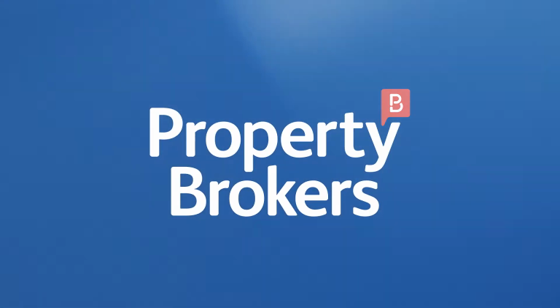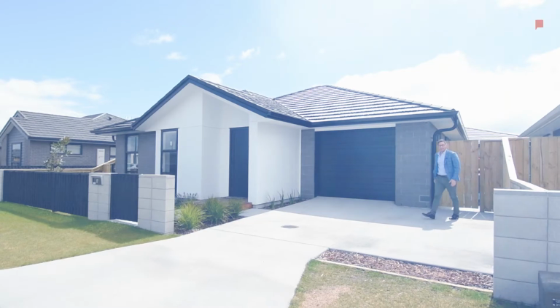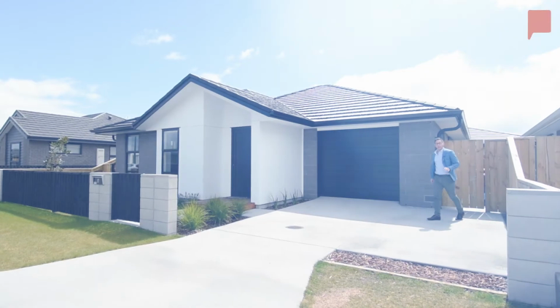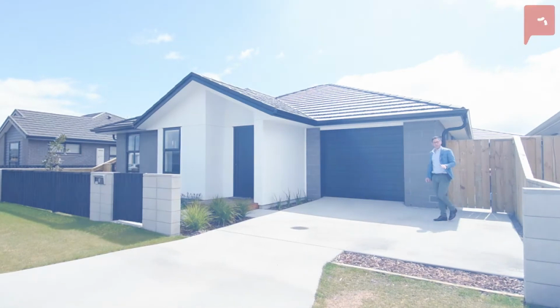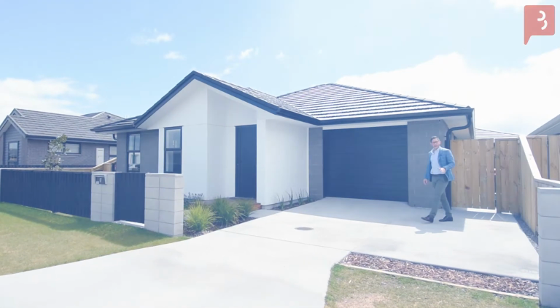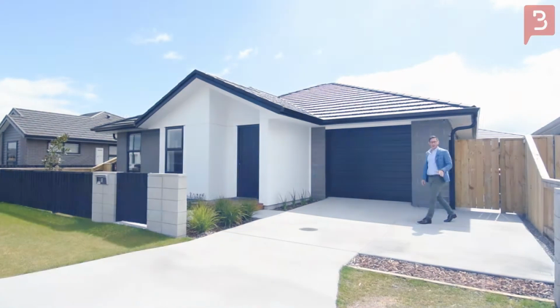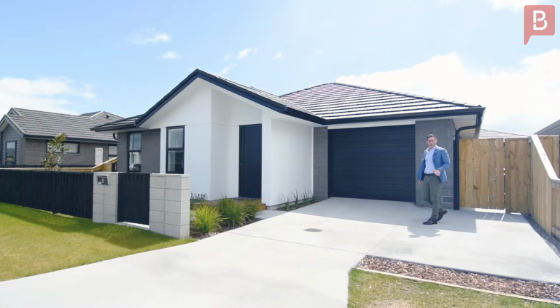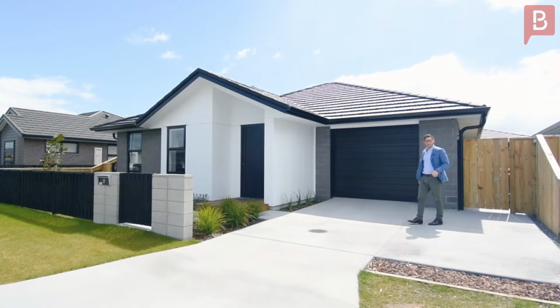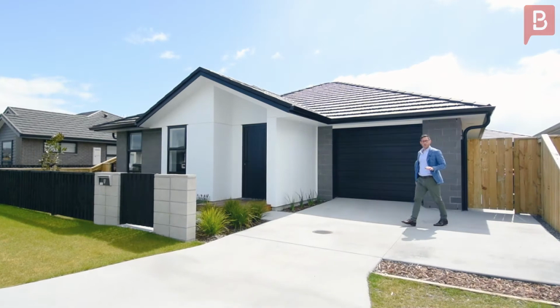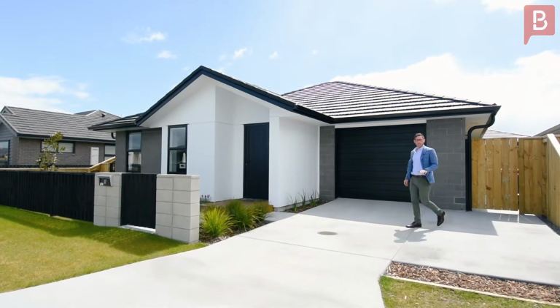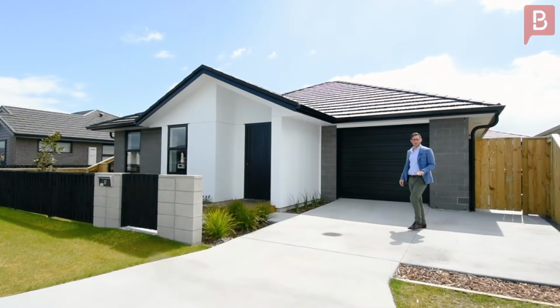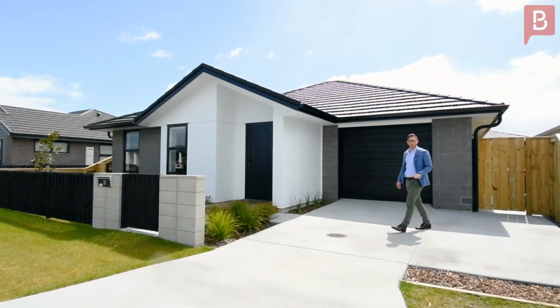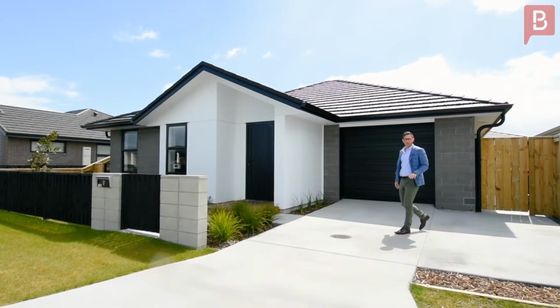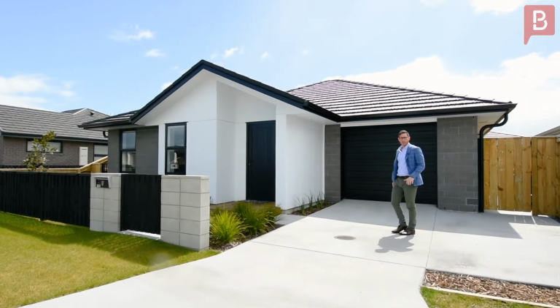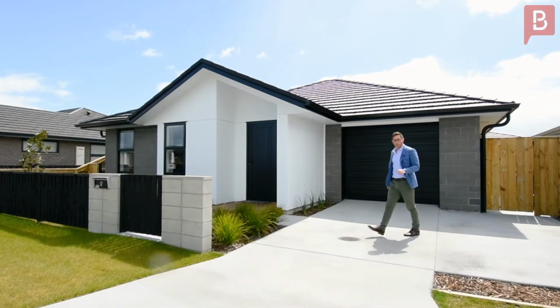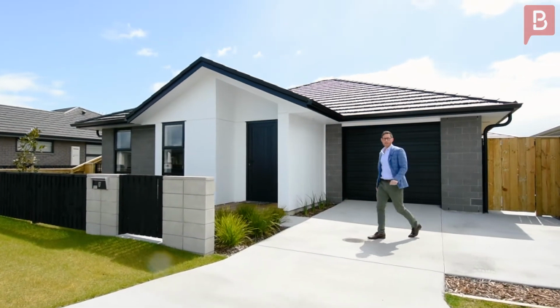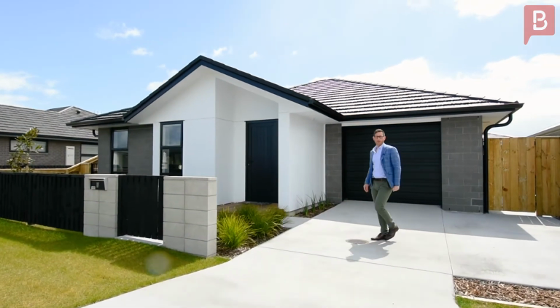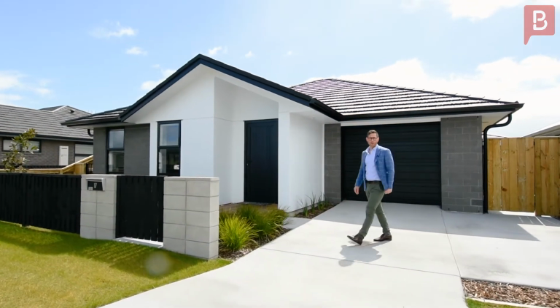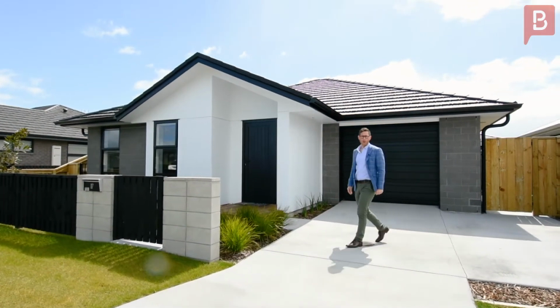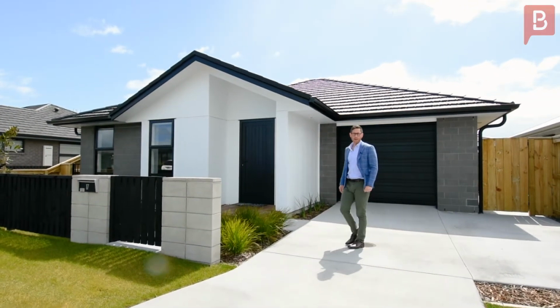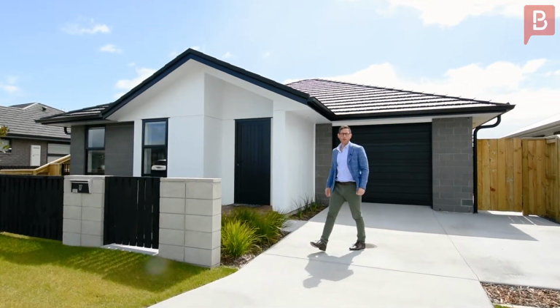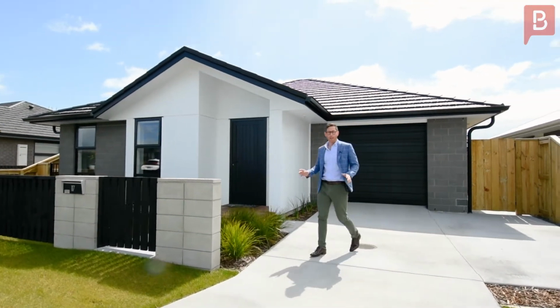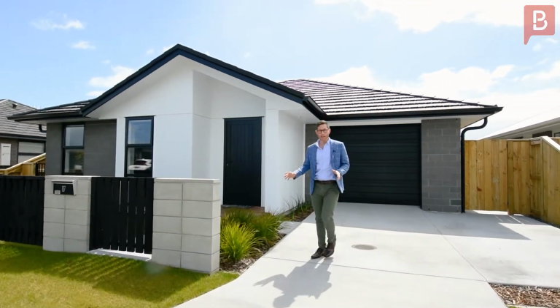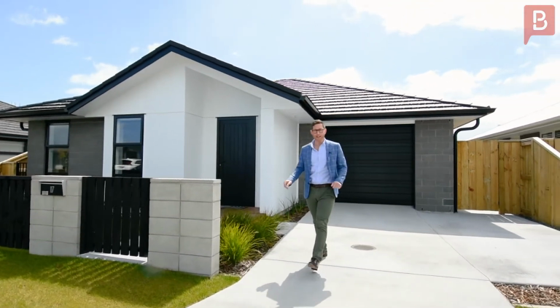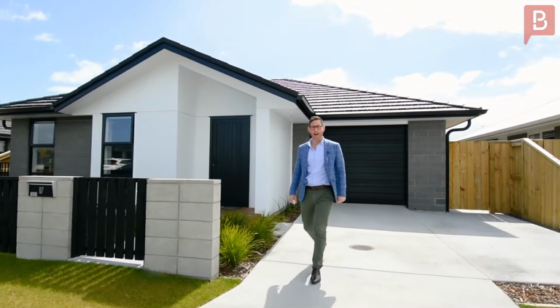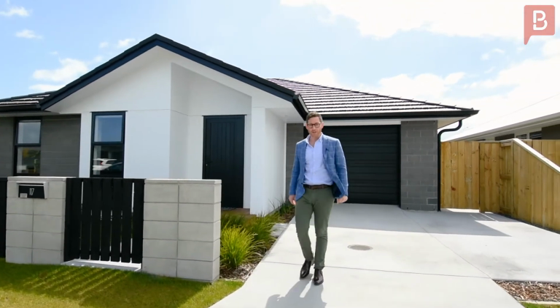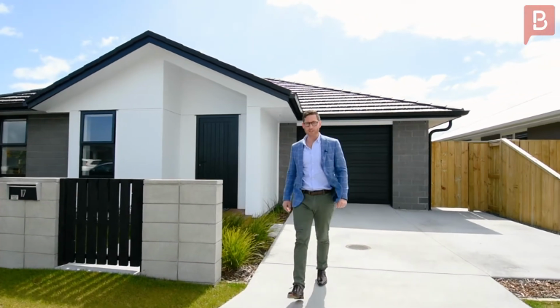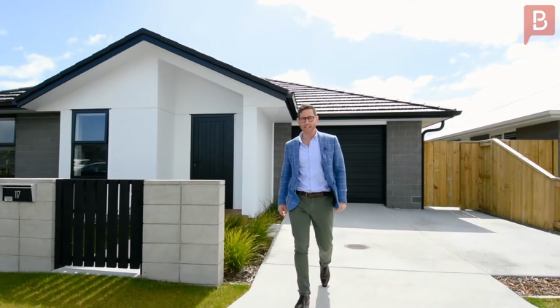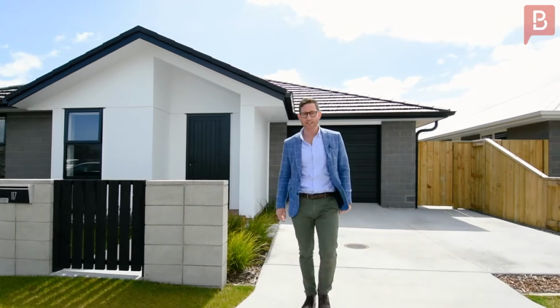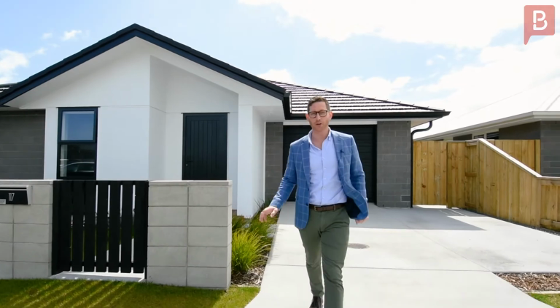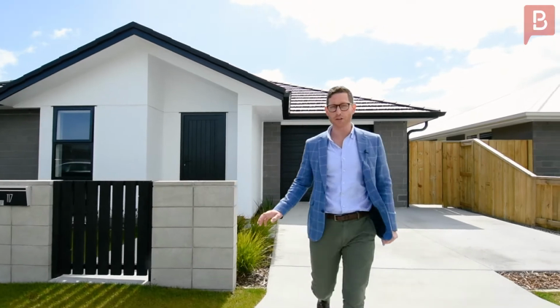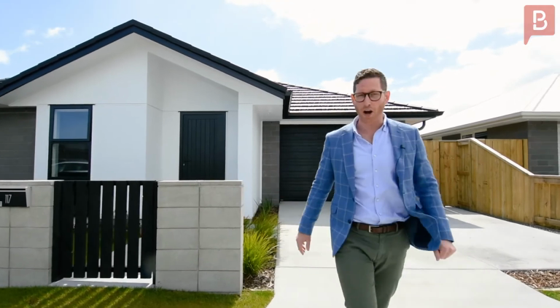A GJ Gardner home, six months old and ready for its new owner. We're here at 117 Union Drive.